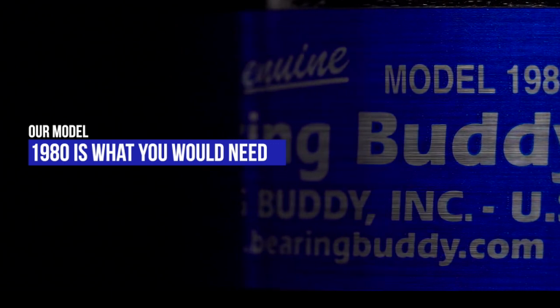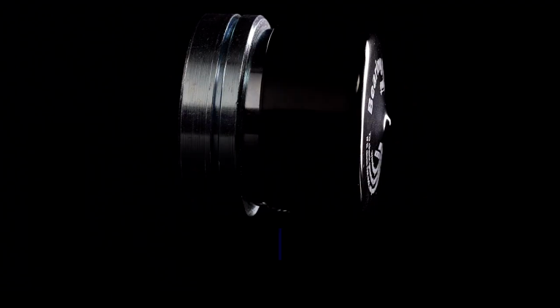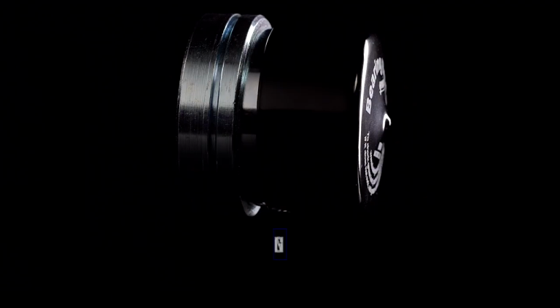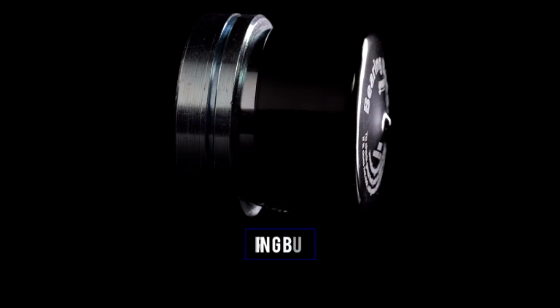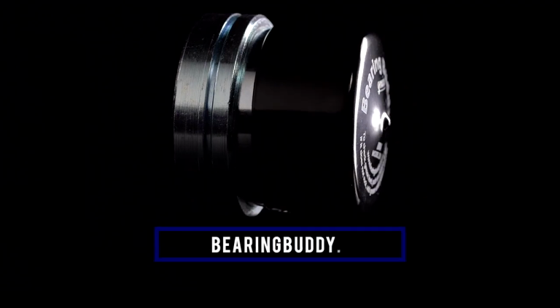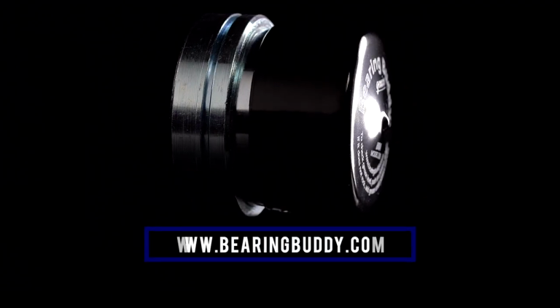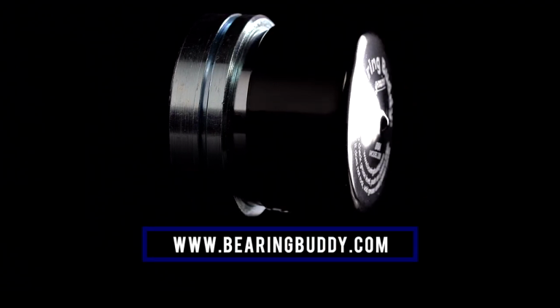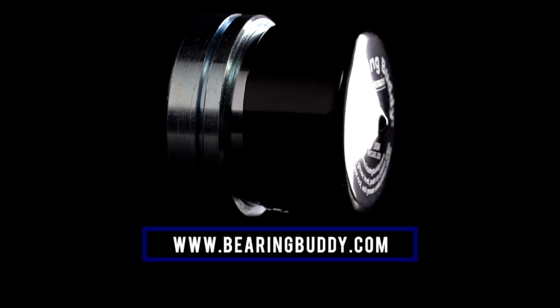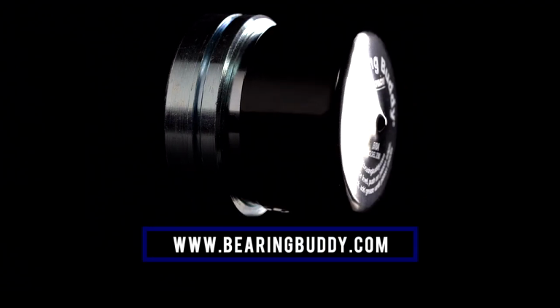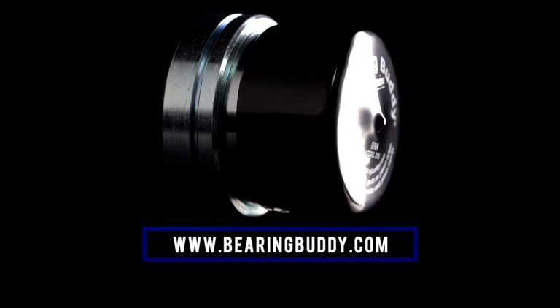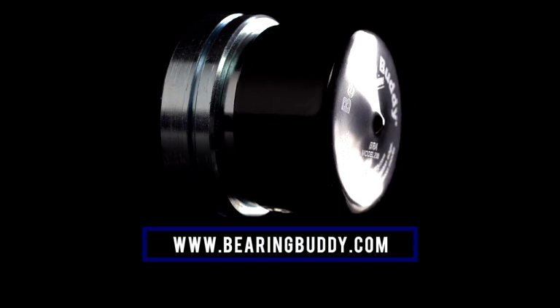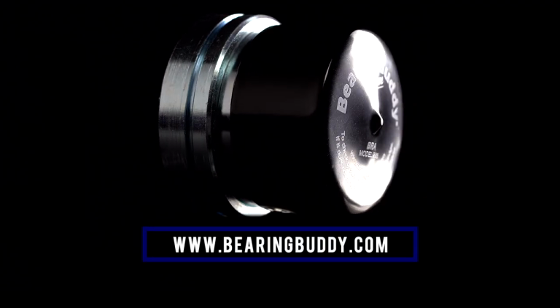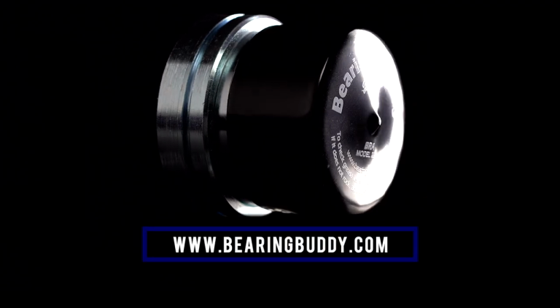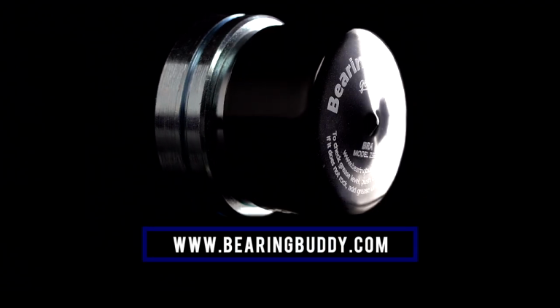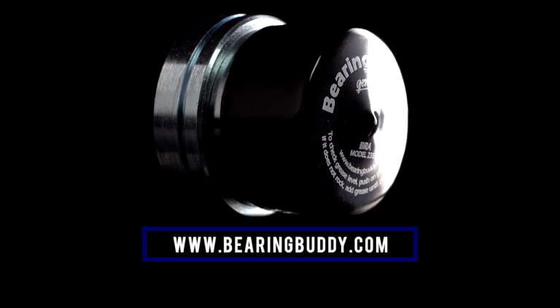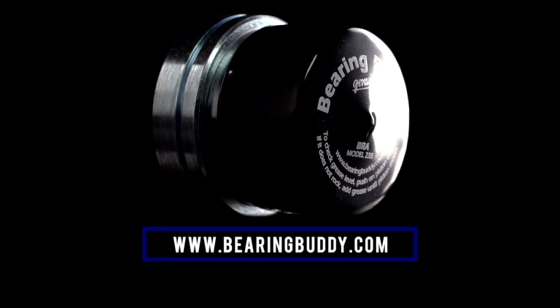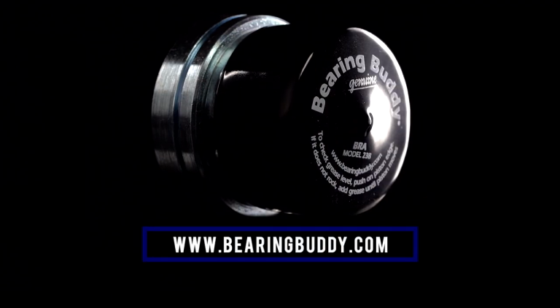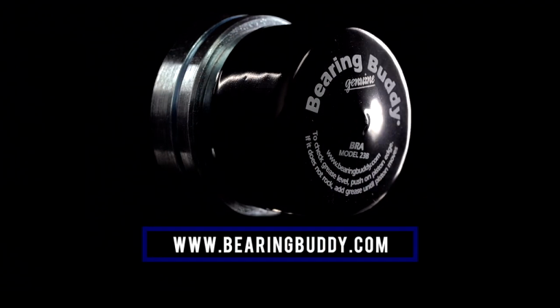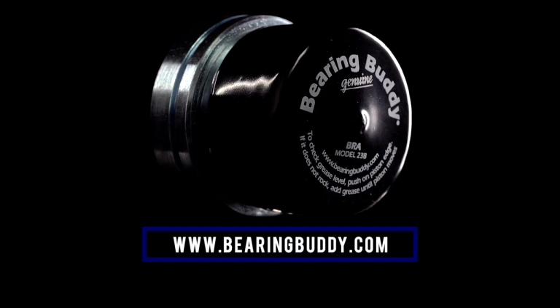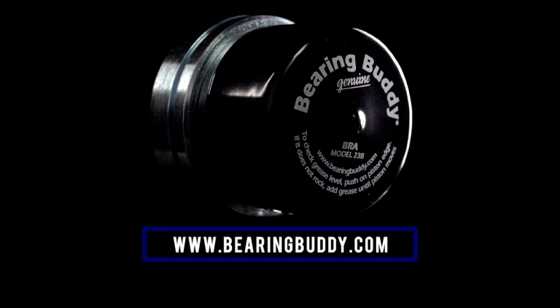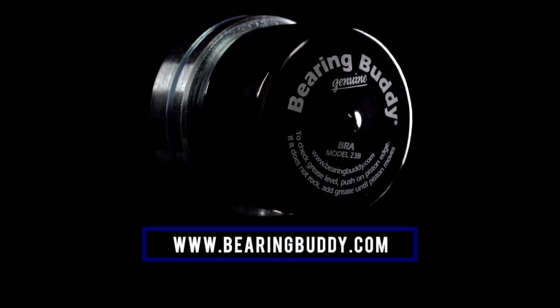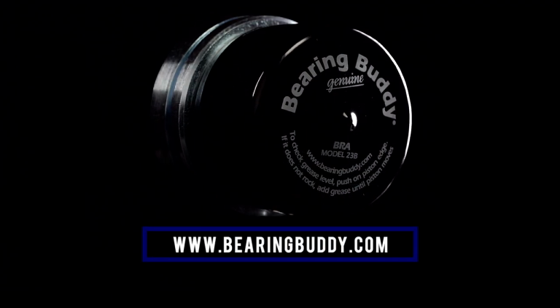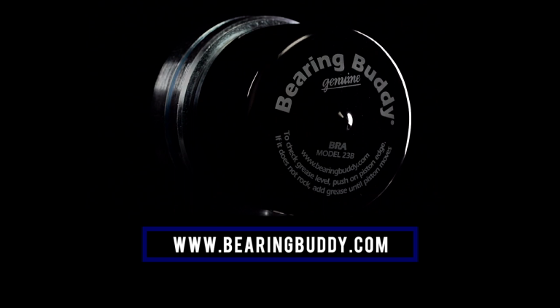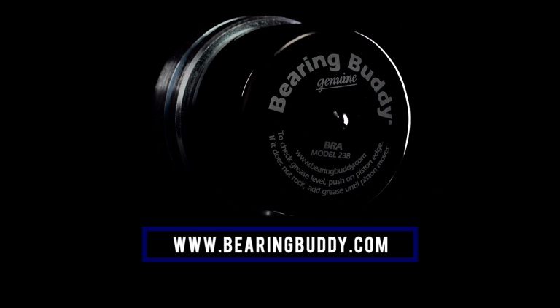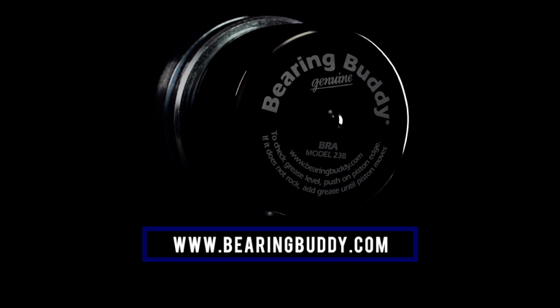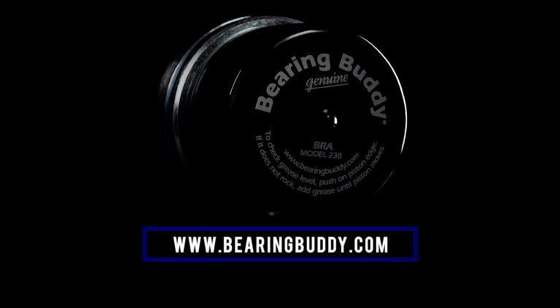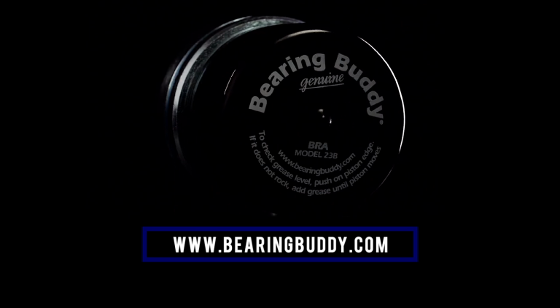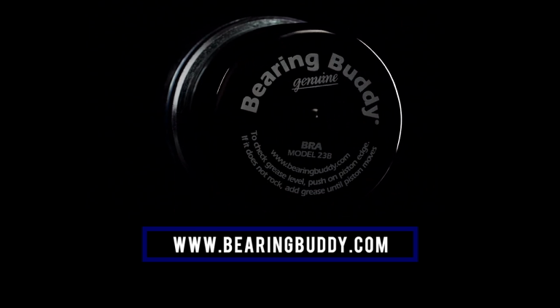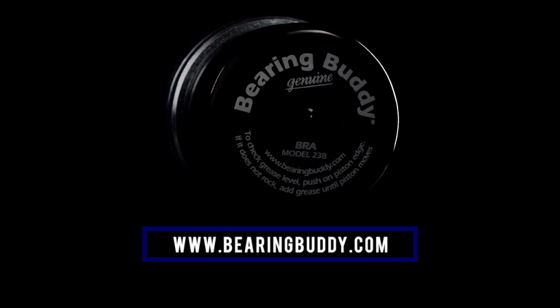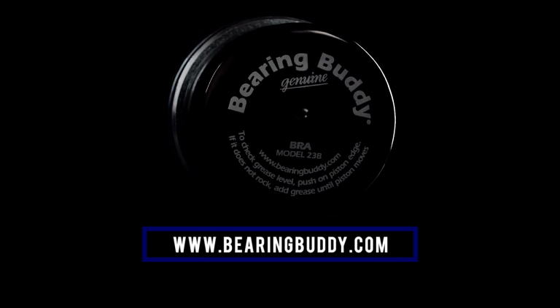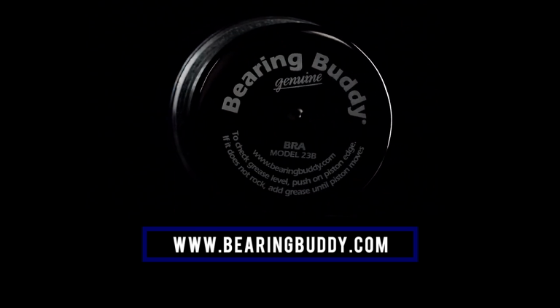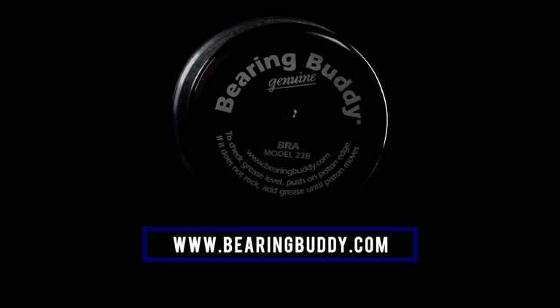Contact your dealer or Bearing Buddy Inc. at www.bearingbuddy.com.